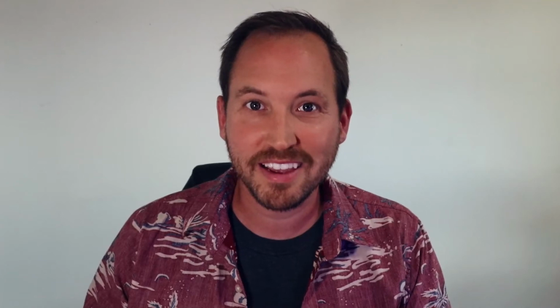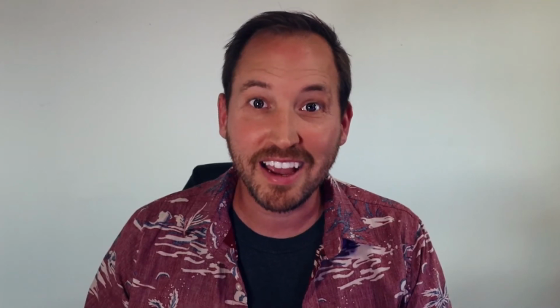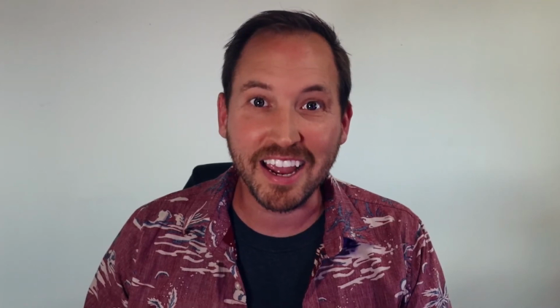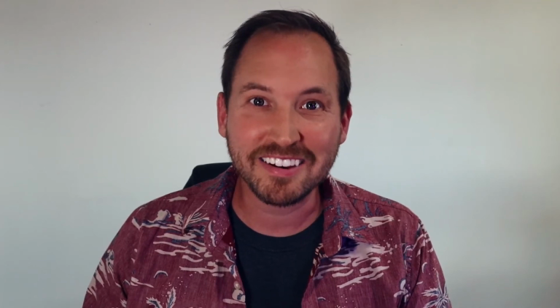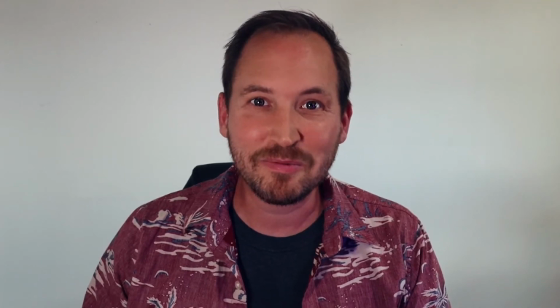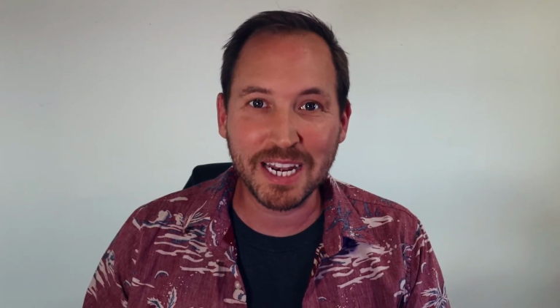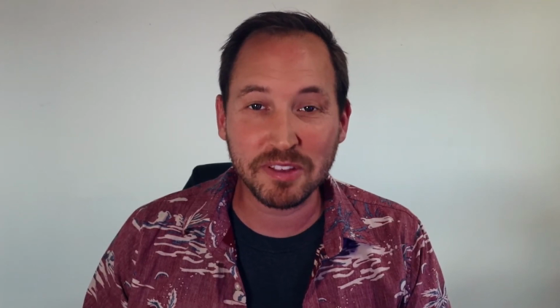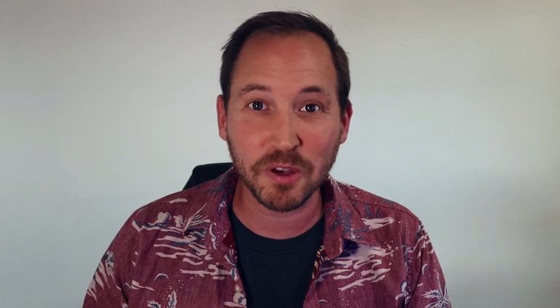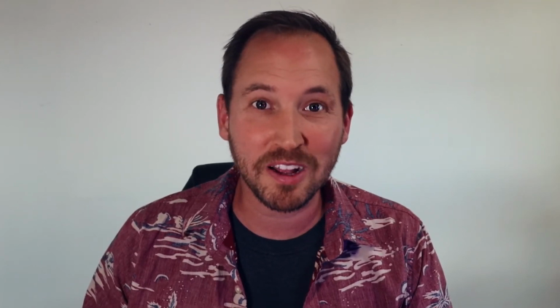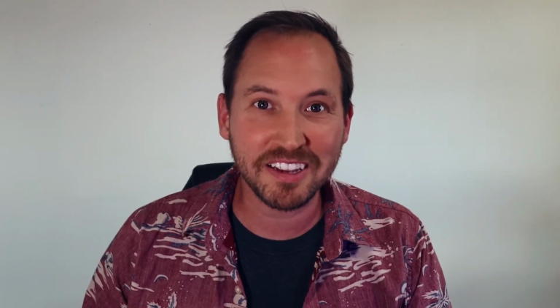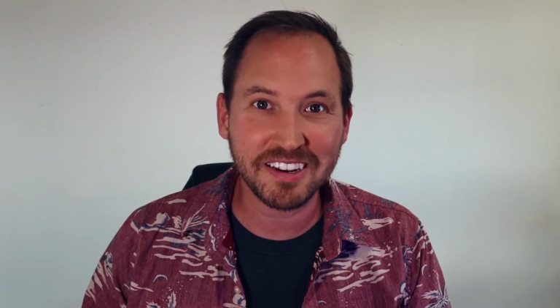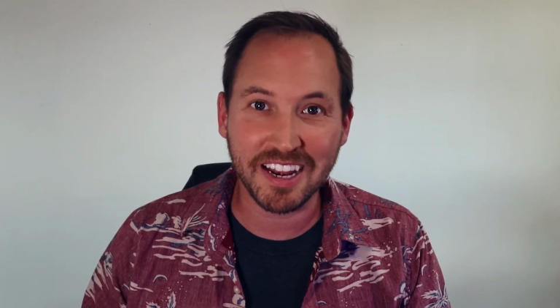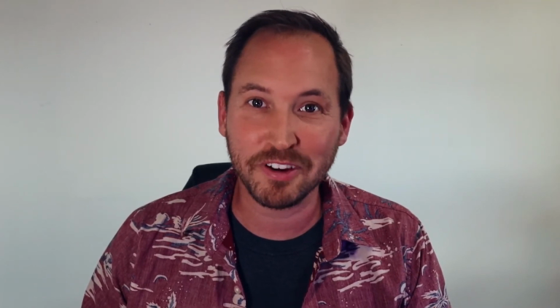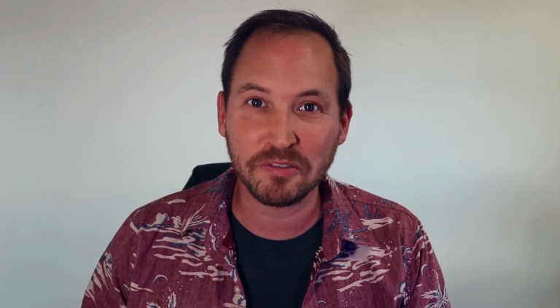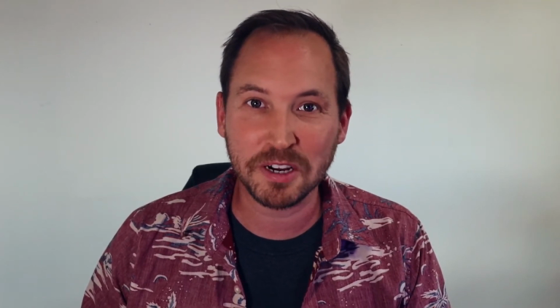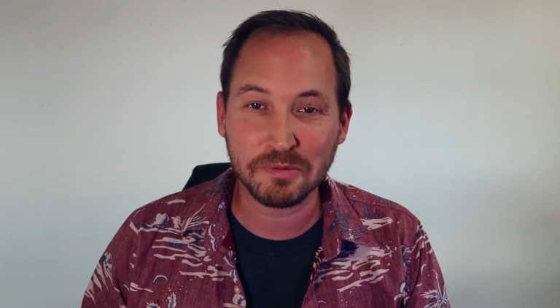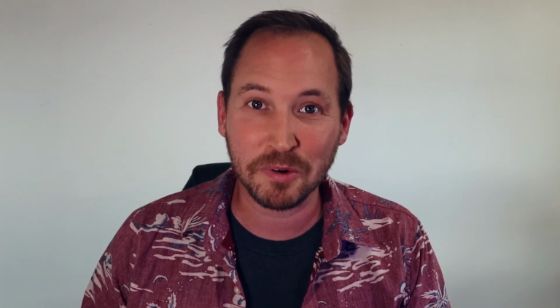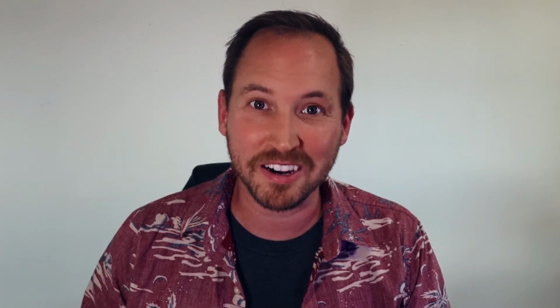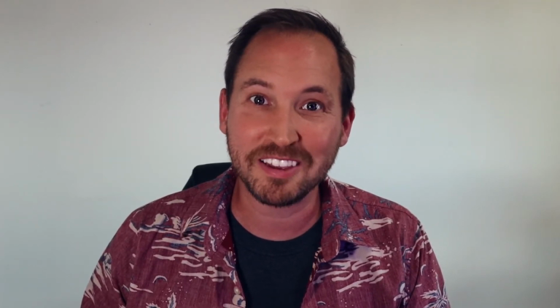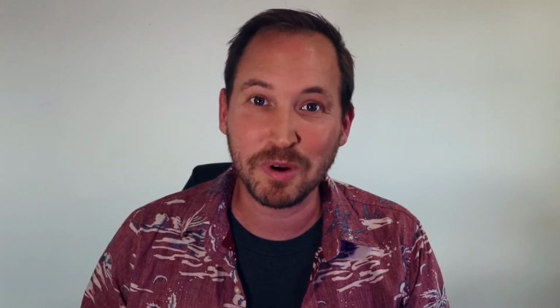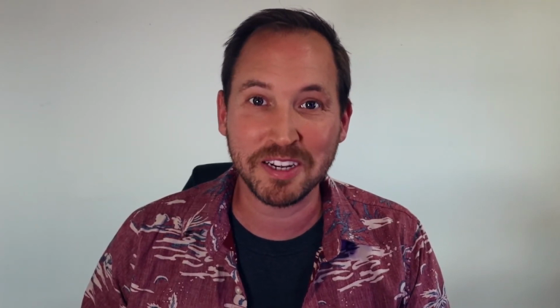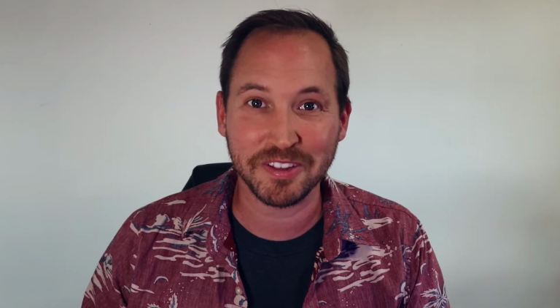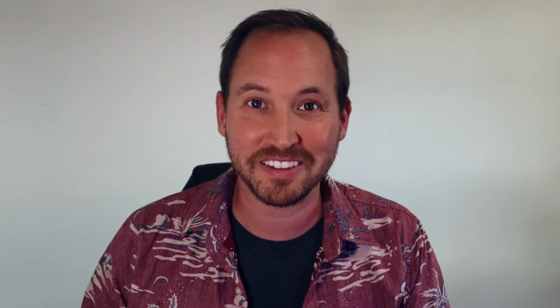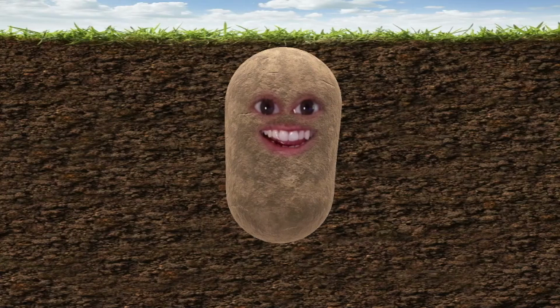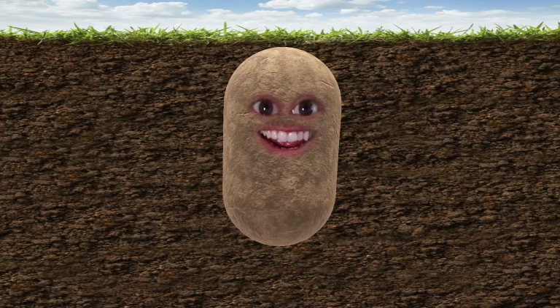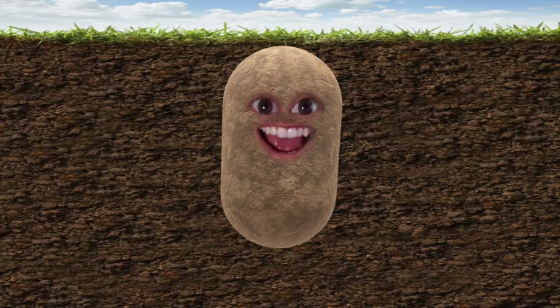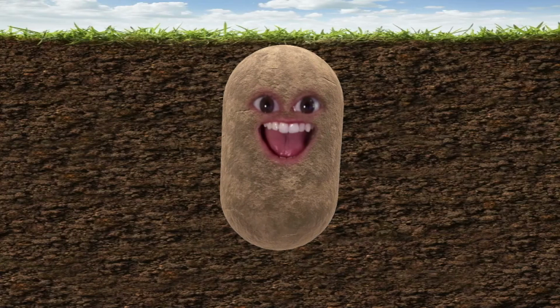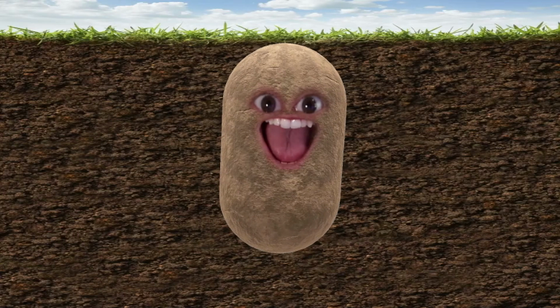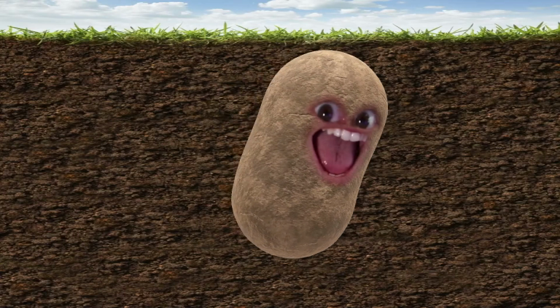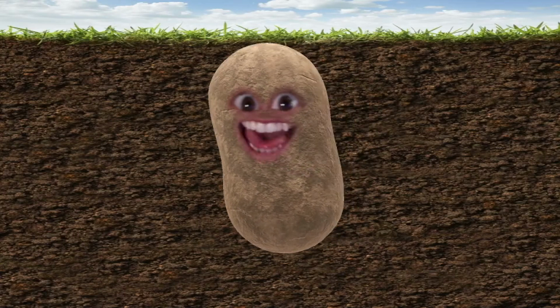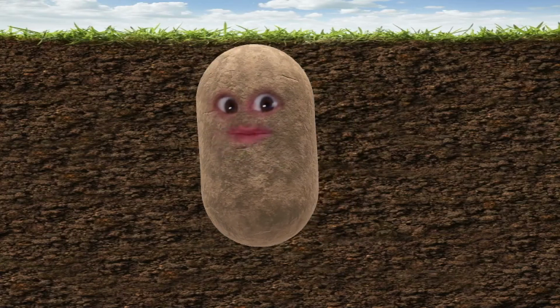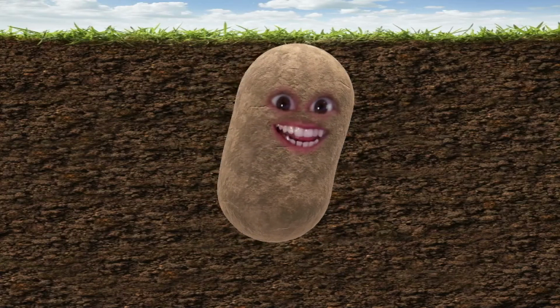Hi, my name is Phil Walton, and if you're familiar with my work, you probably know this guy — the potato.